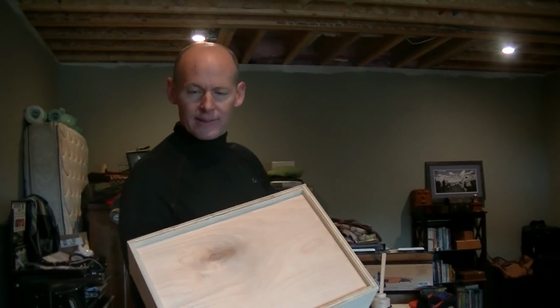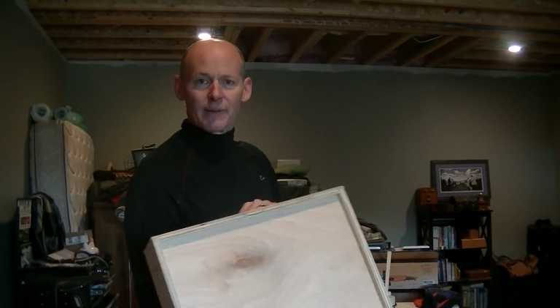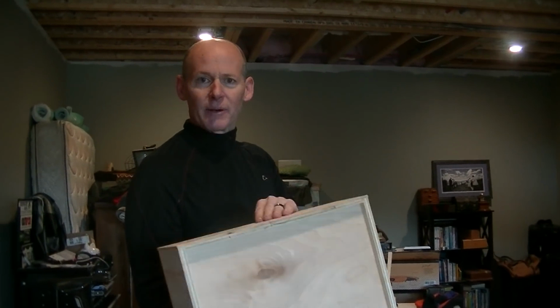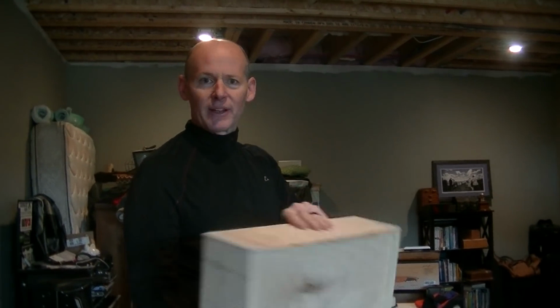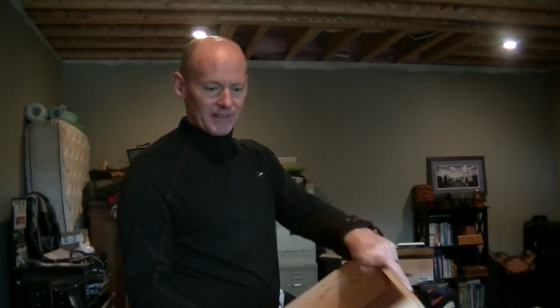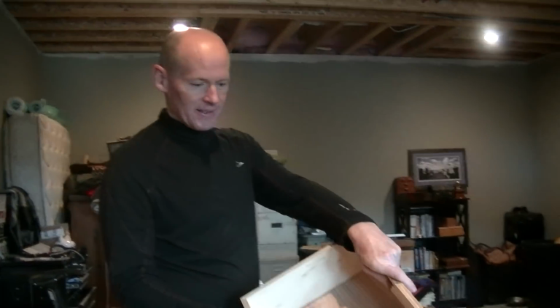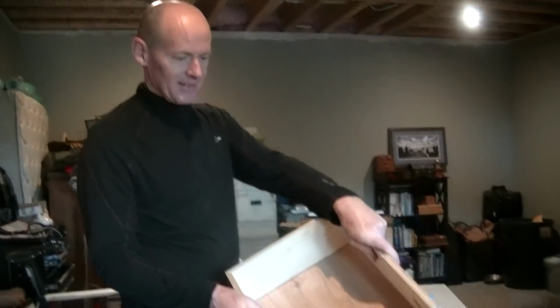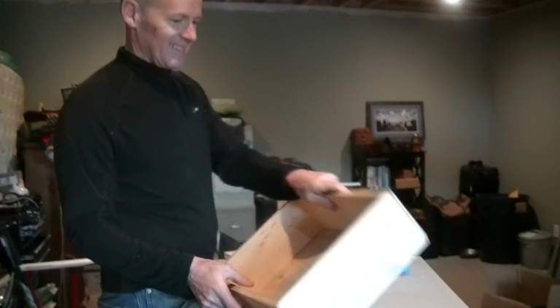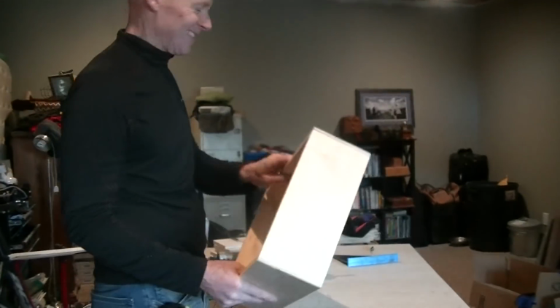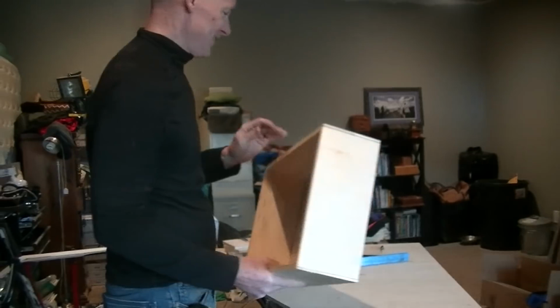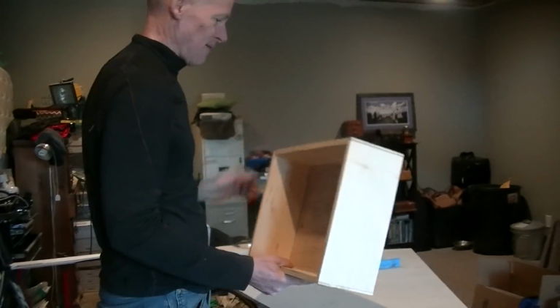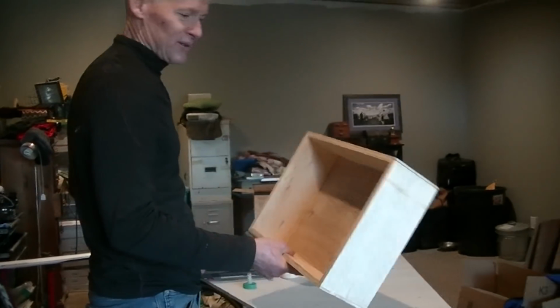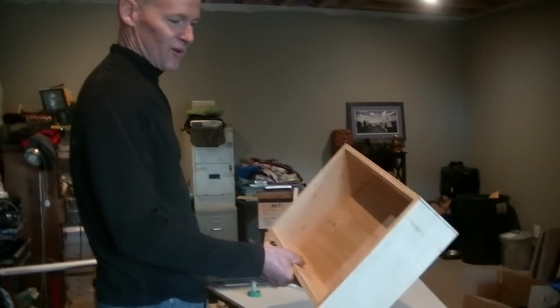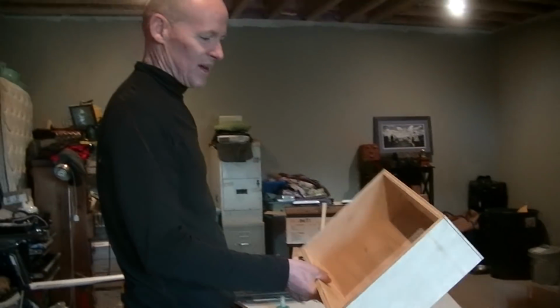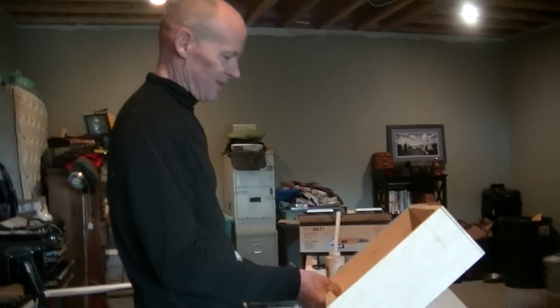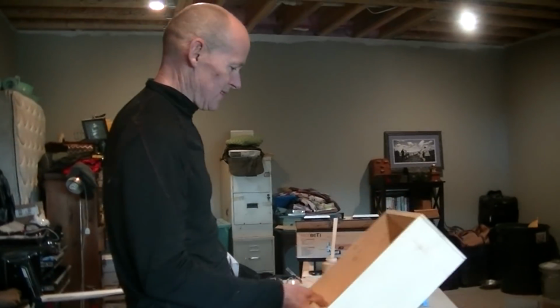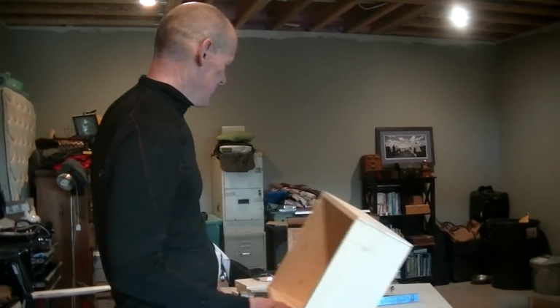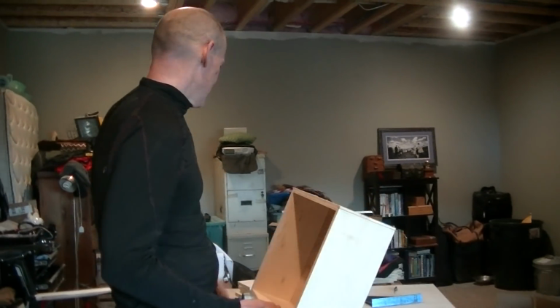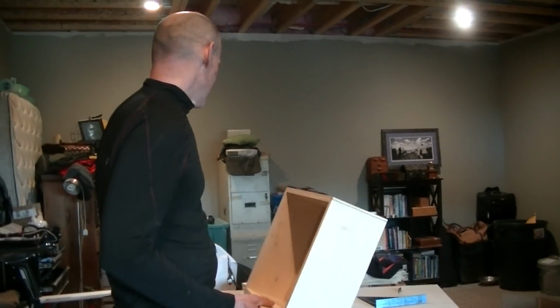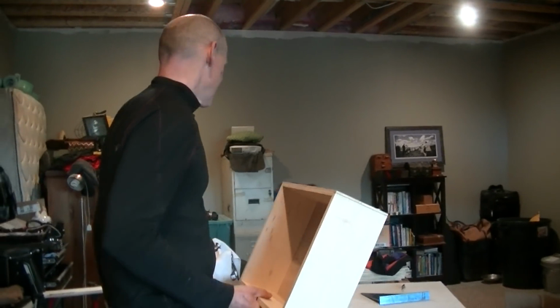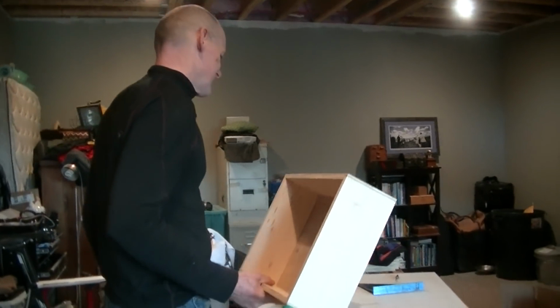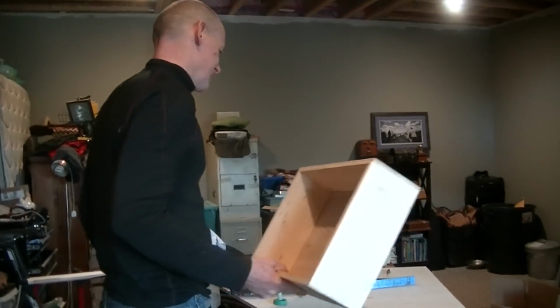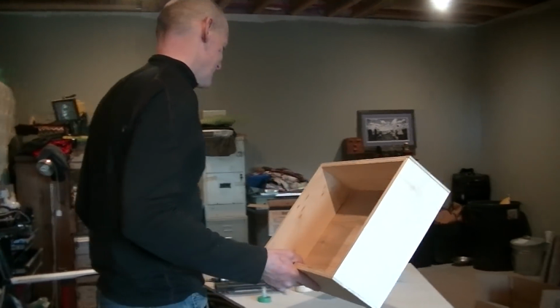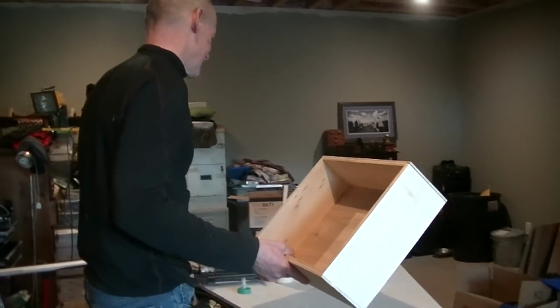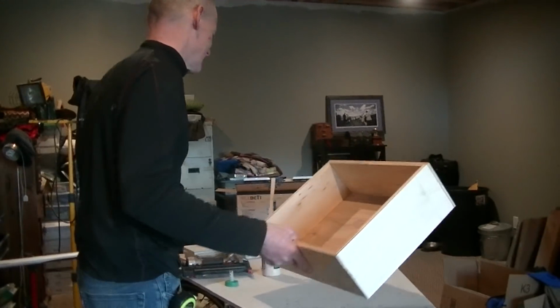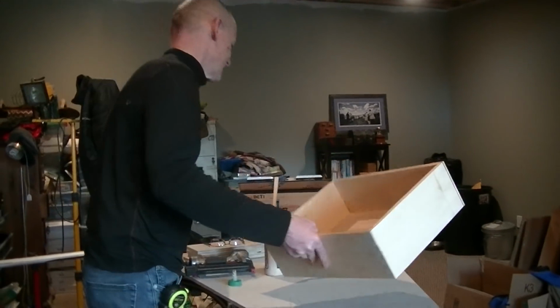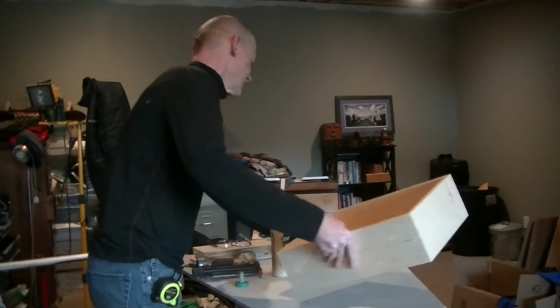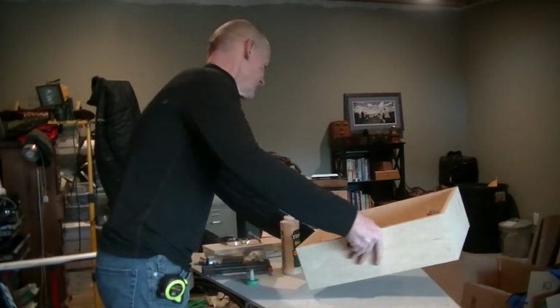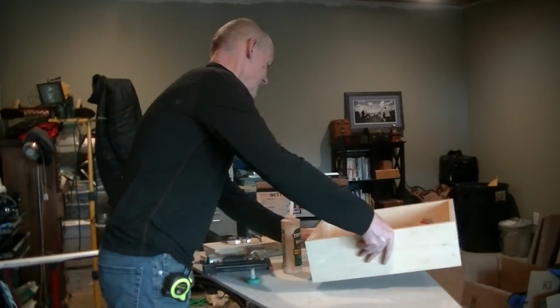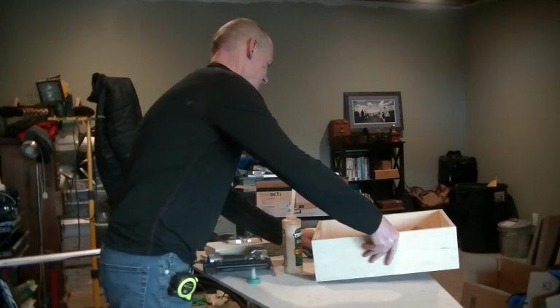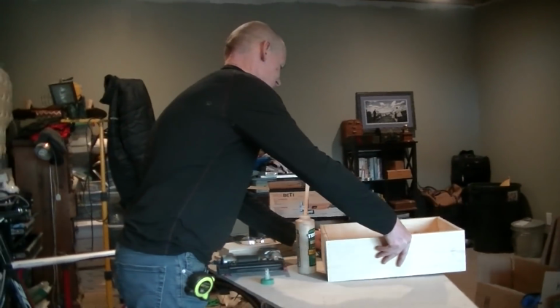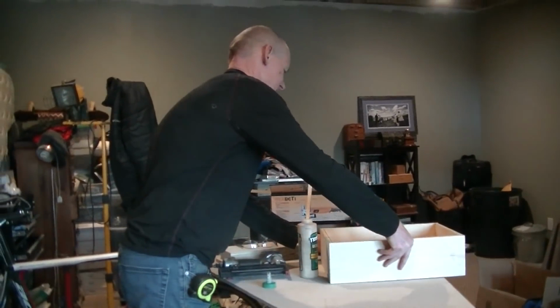Brian assembles the first drawer box. It's his very first drawer box ever — and he's going to business now.